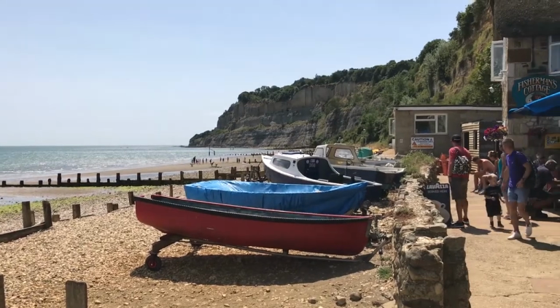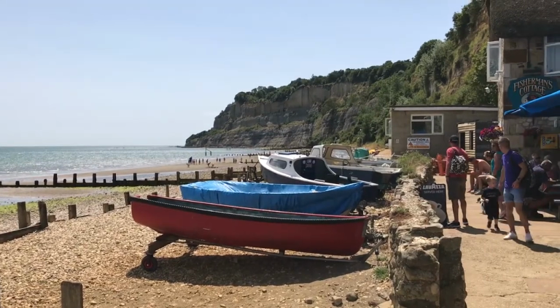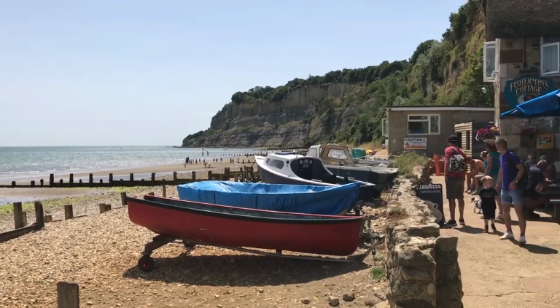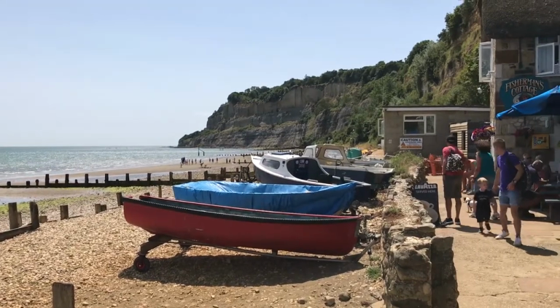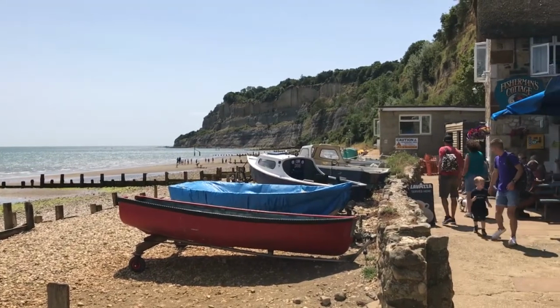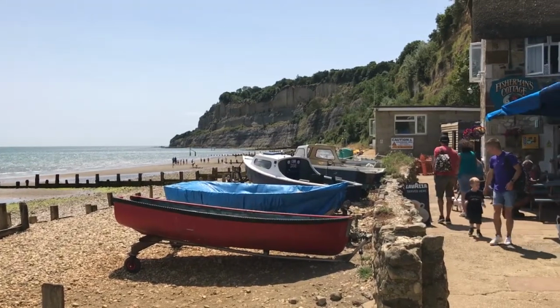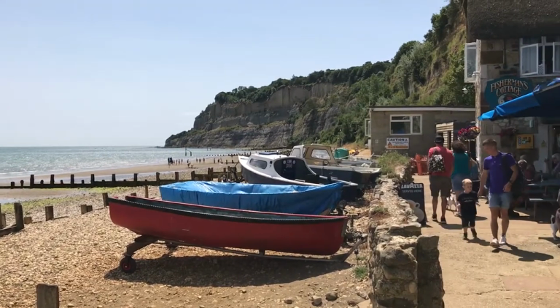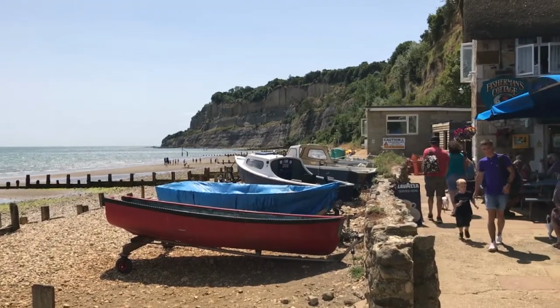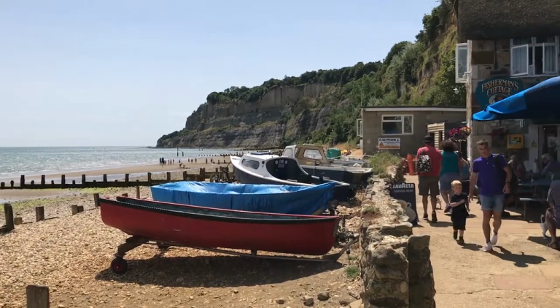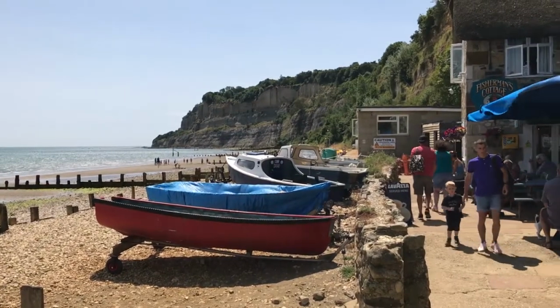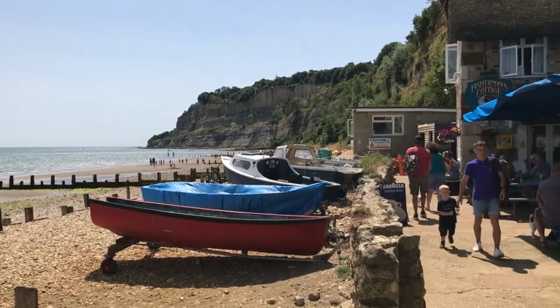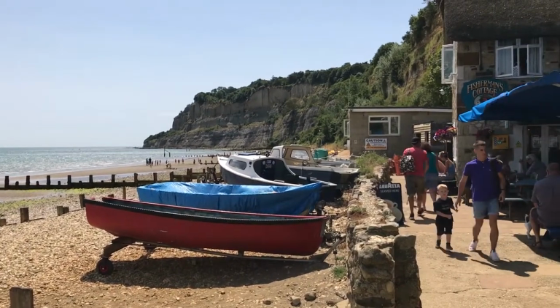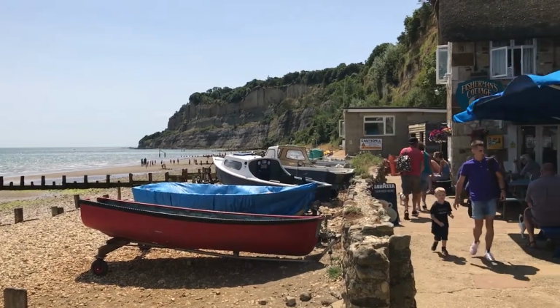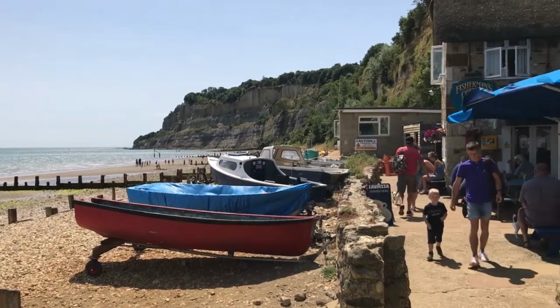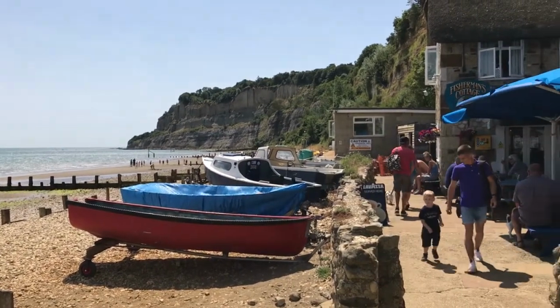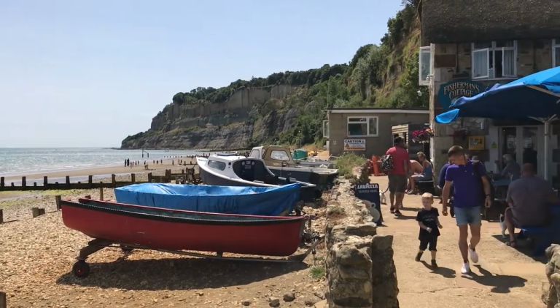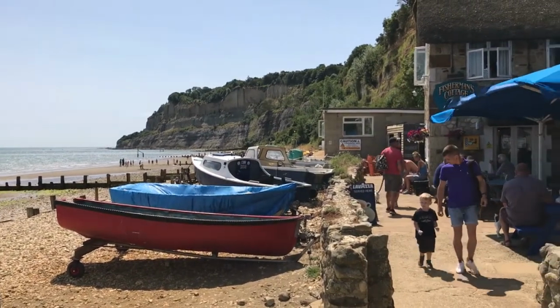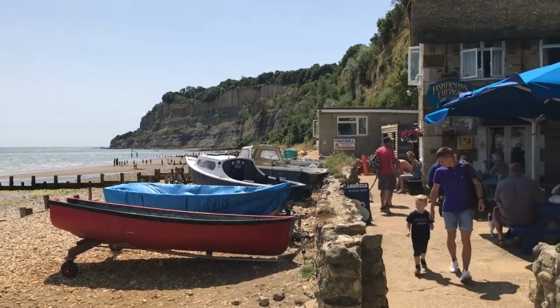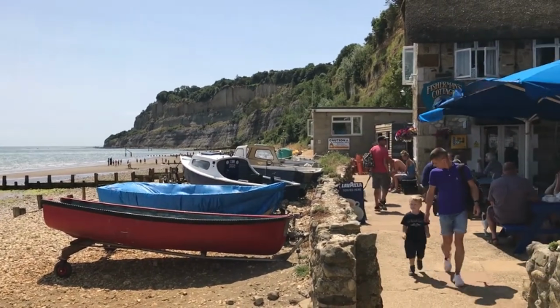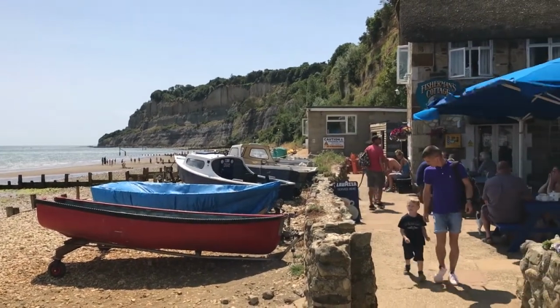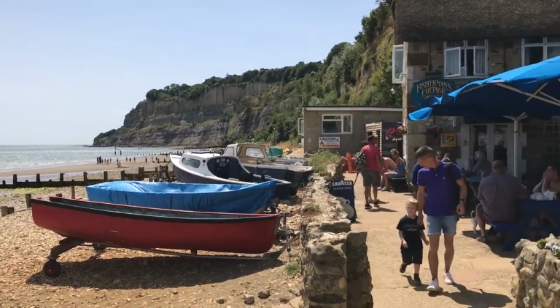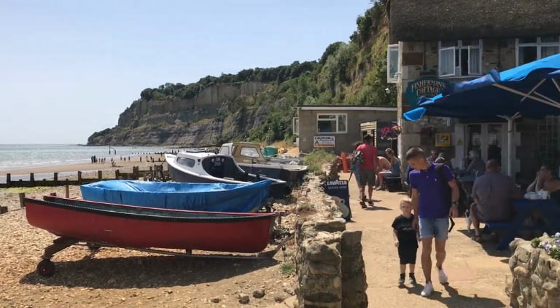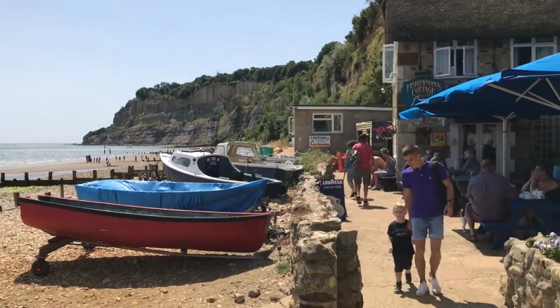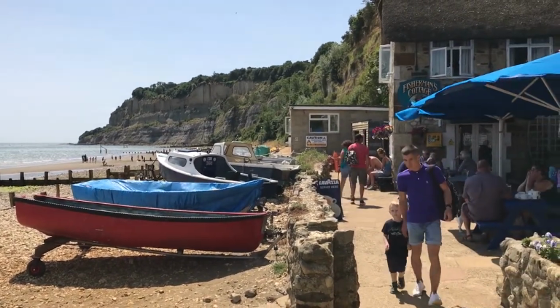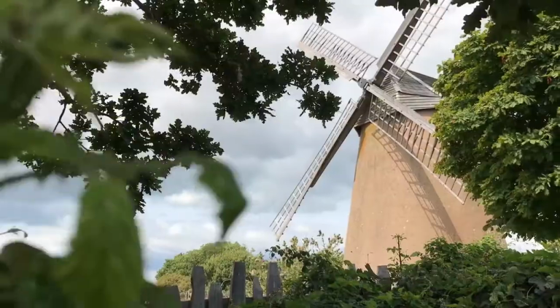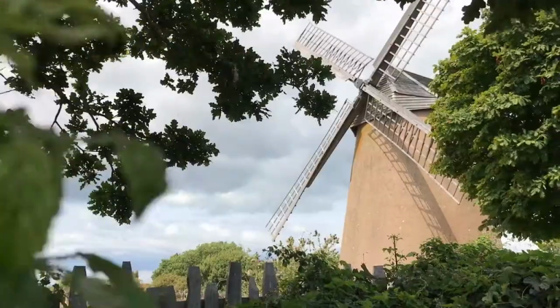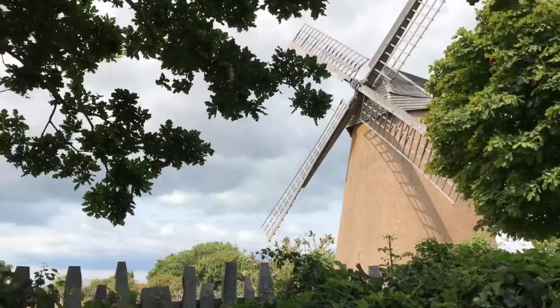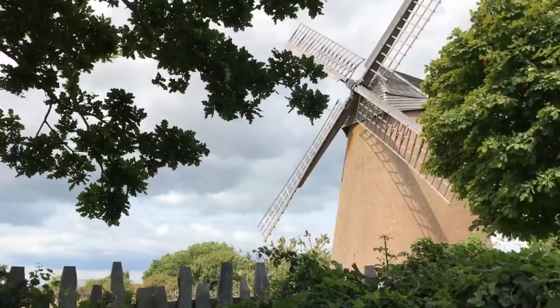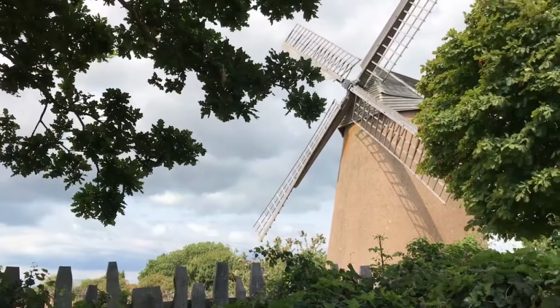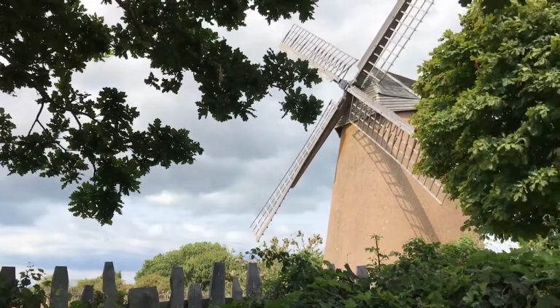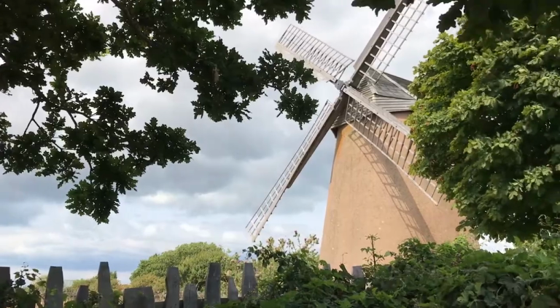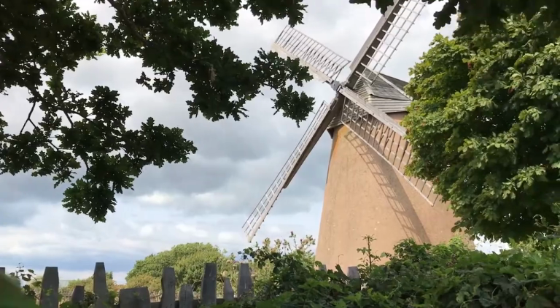We also had a chance to go to the Bainbridge Windmill.